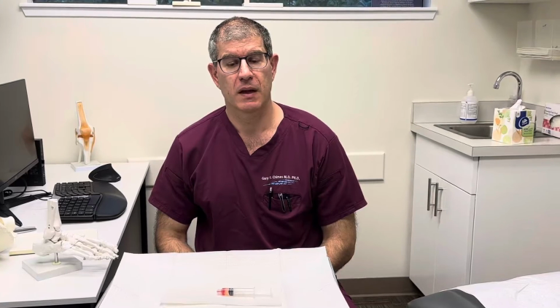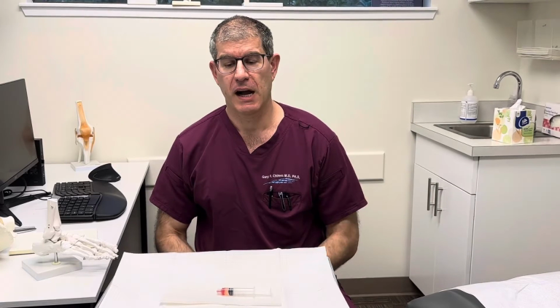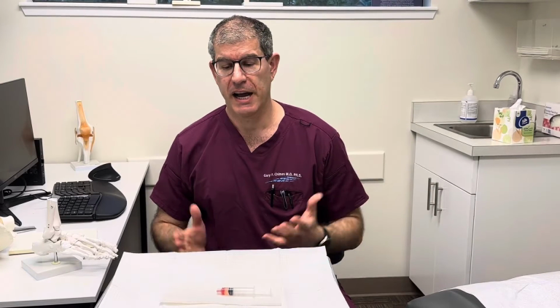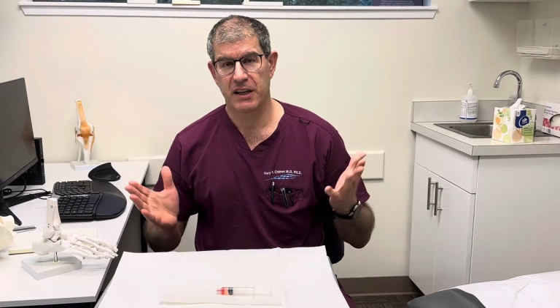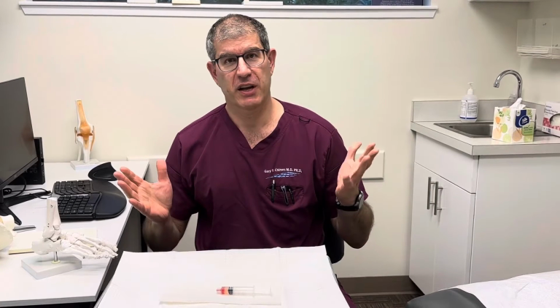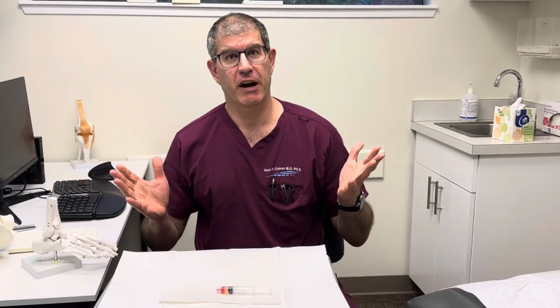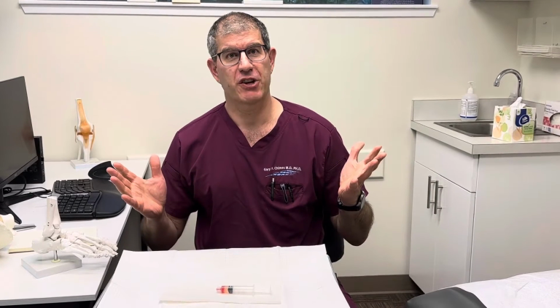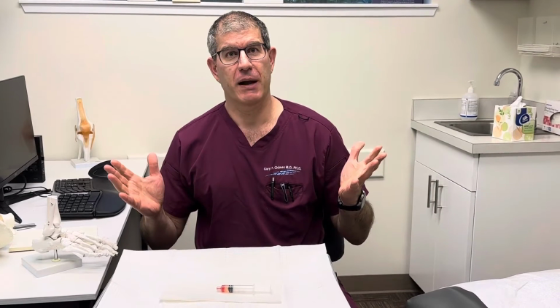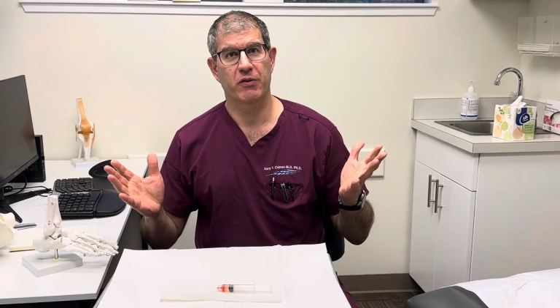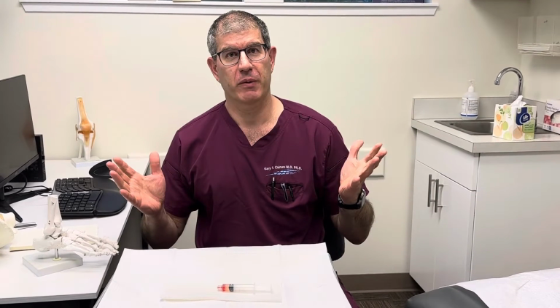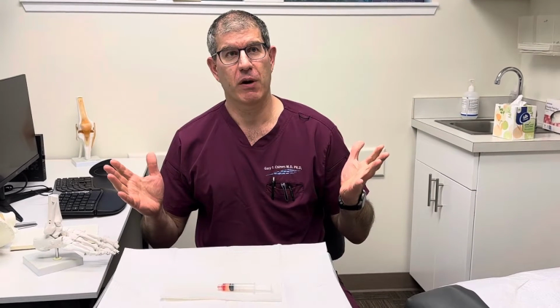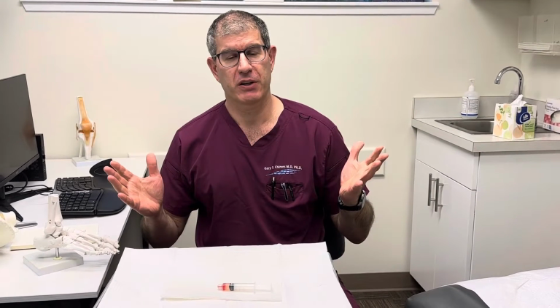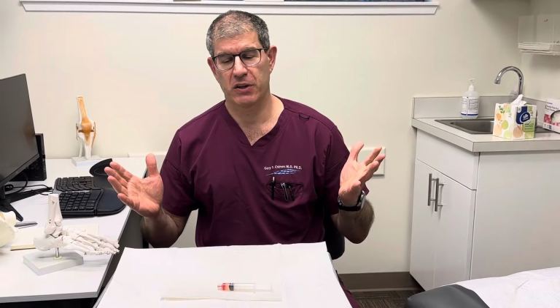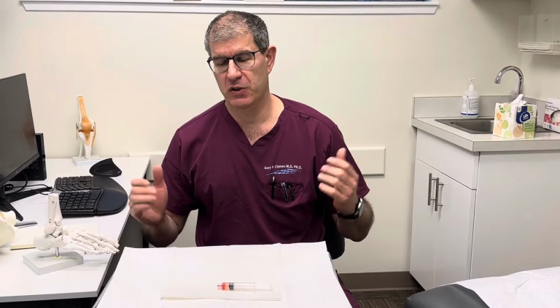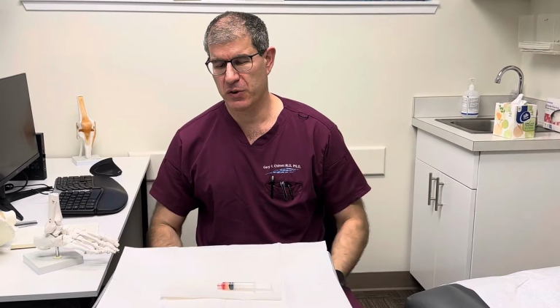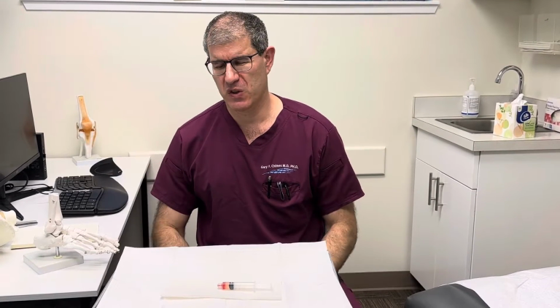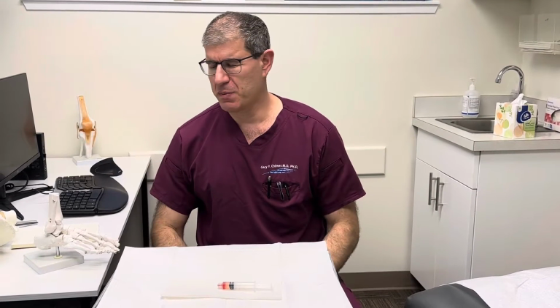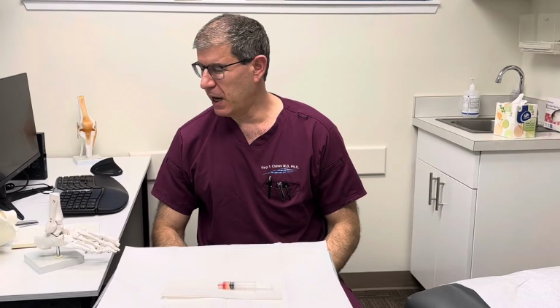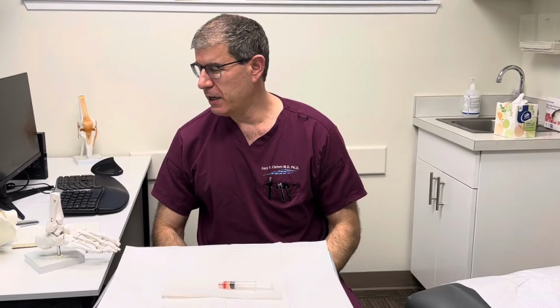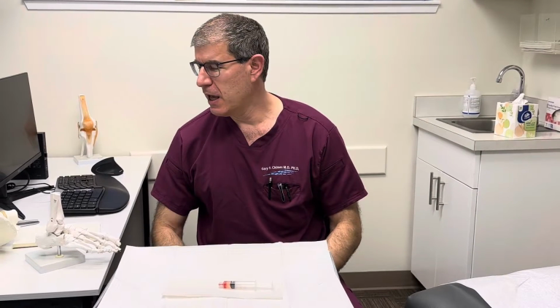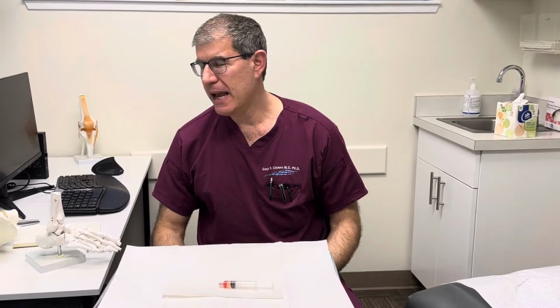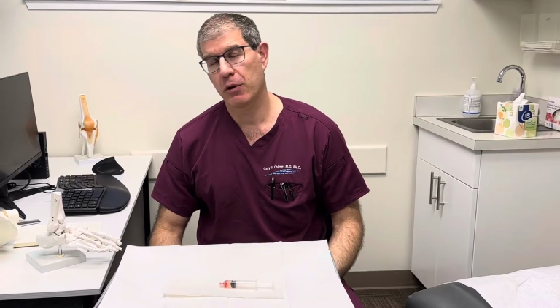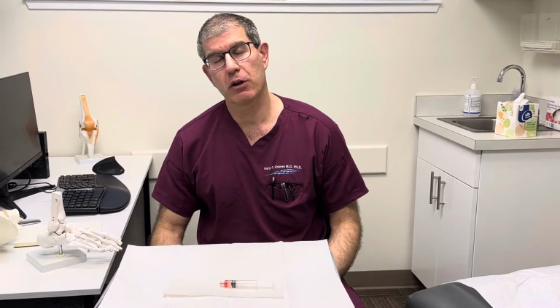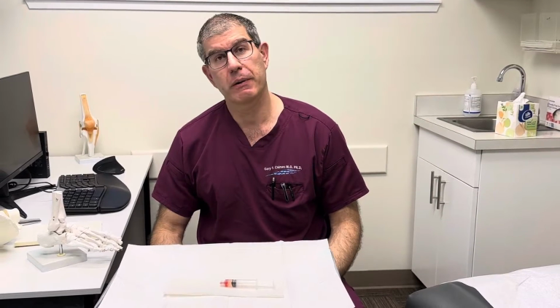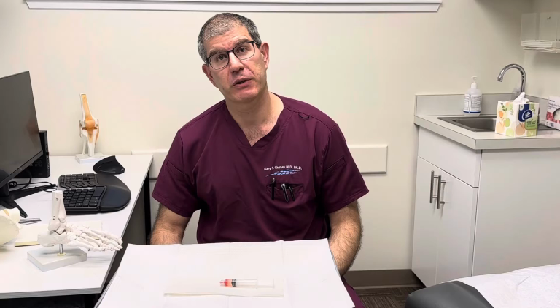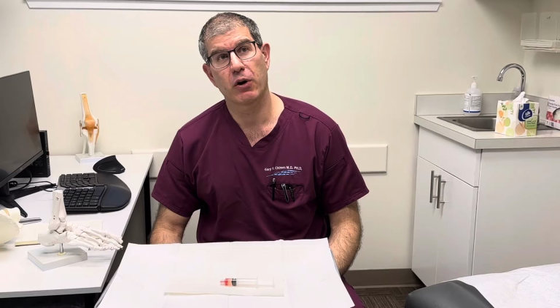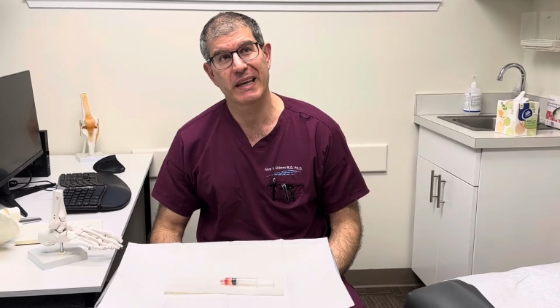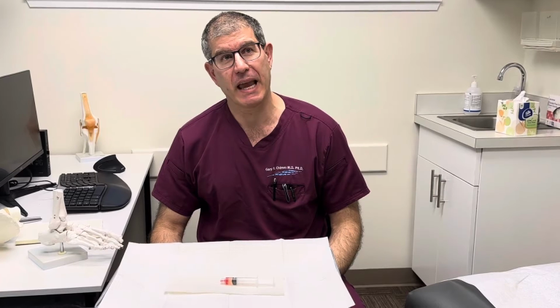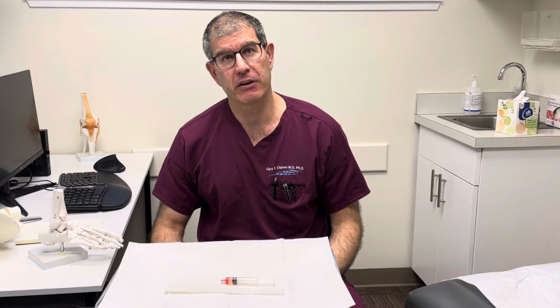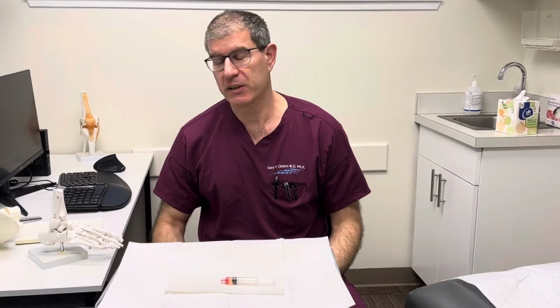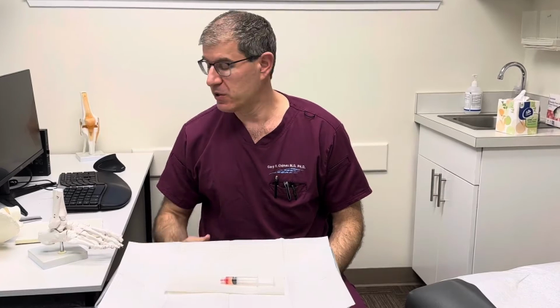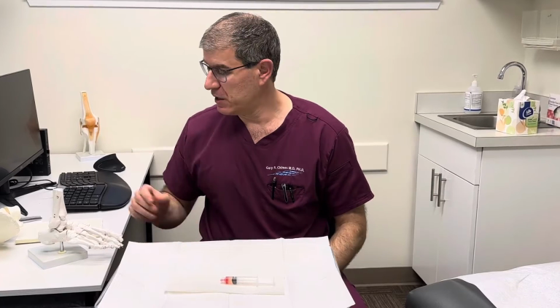Hi, it's Gary Chimes from Lake Washington Sports and Spine. We're going to look at what's called a ganglion cyst.